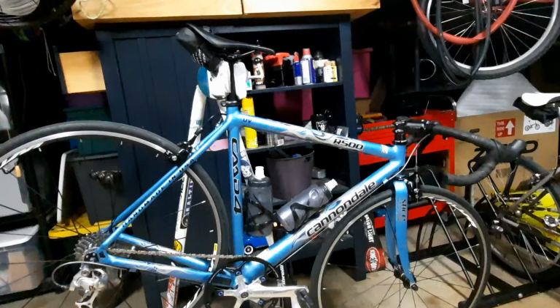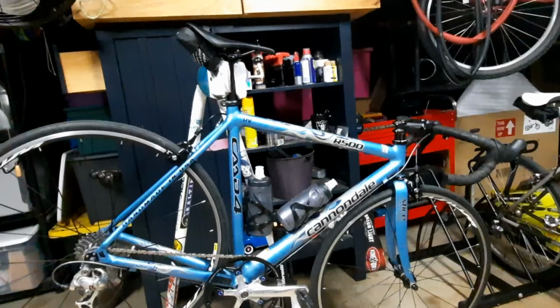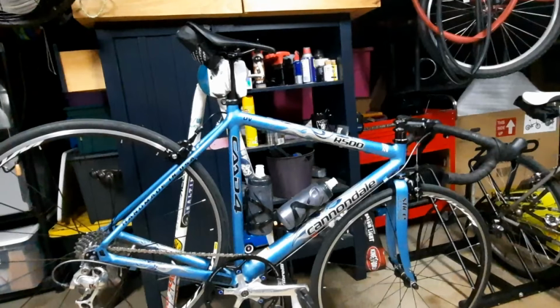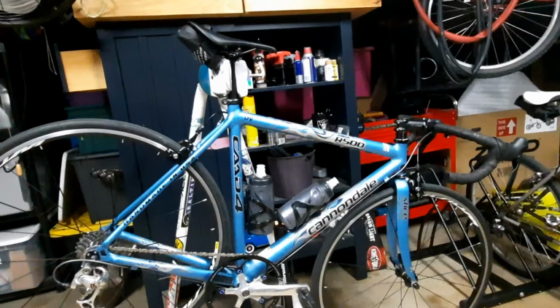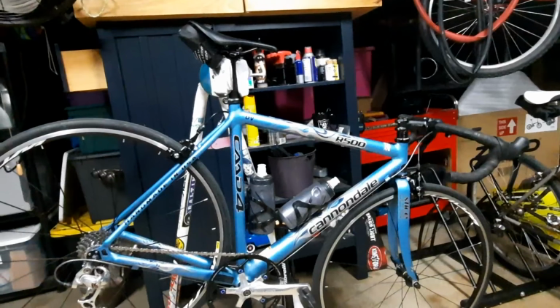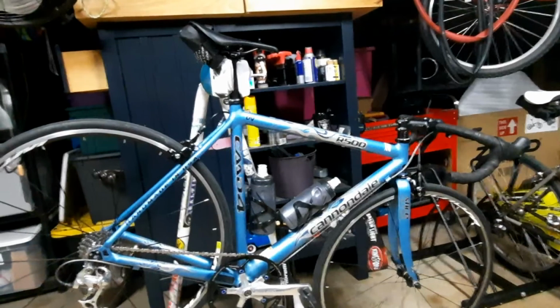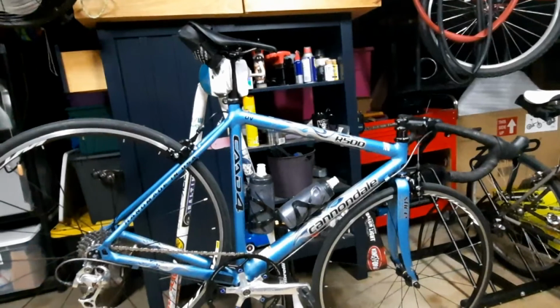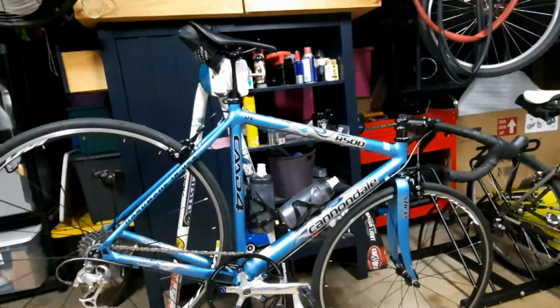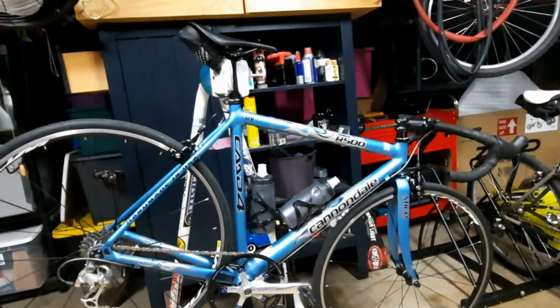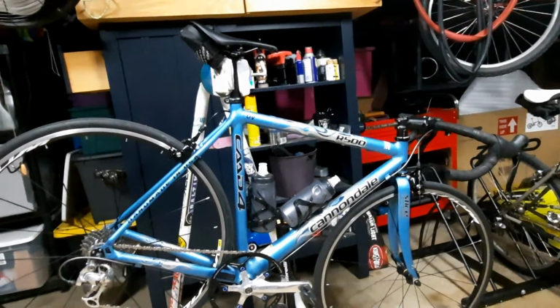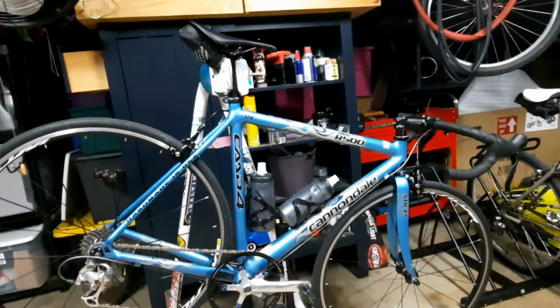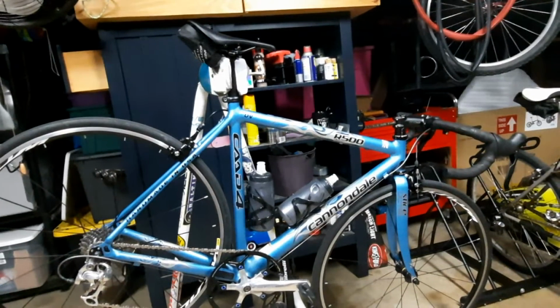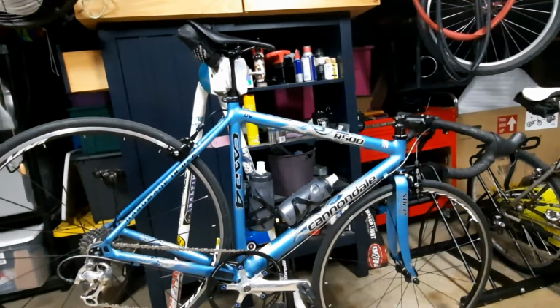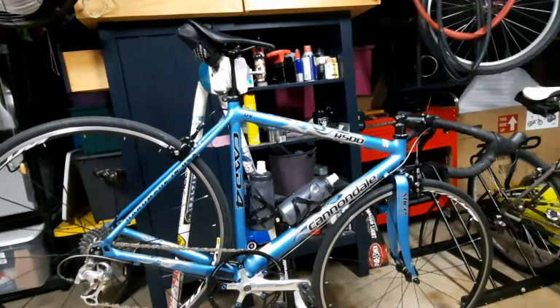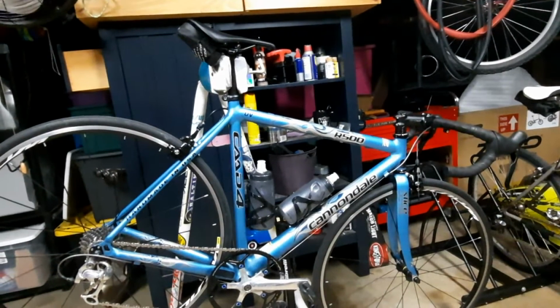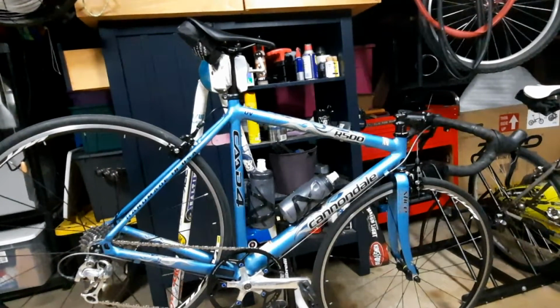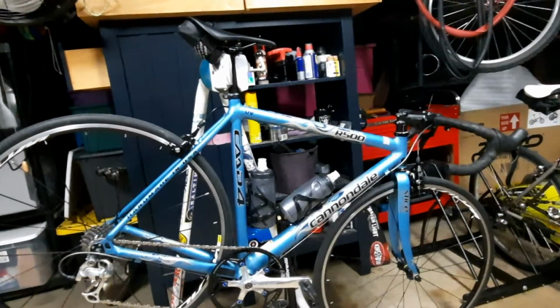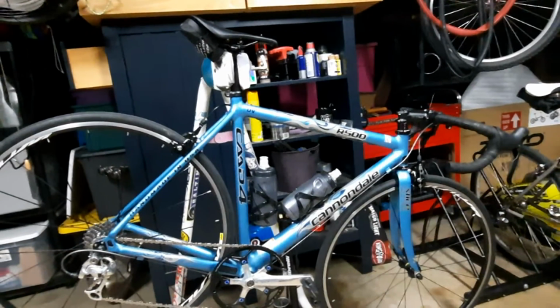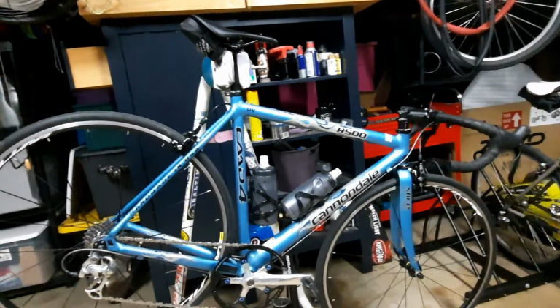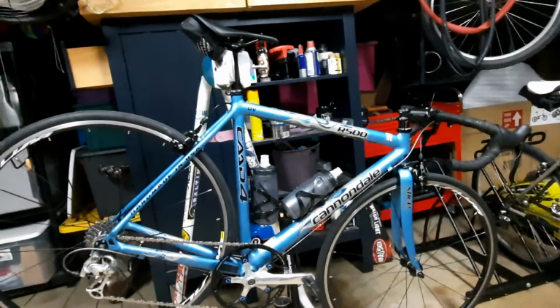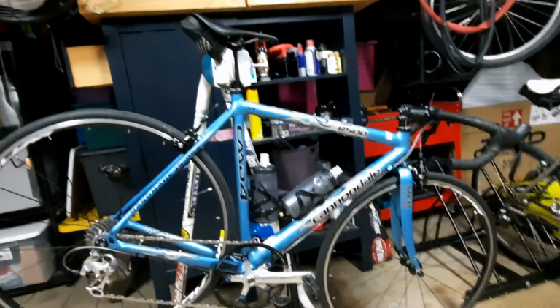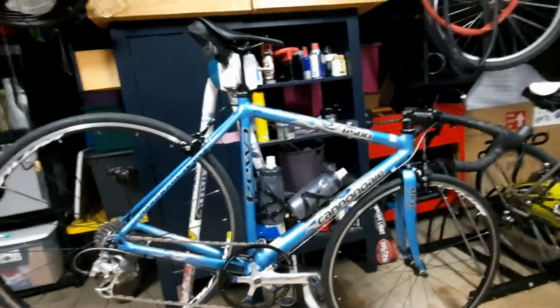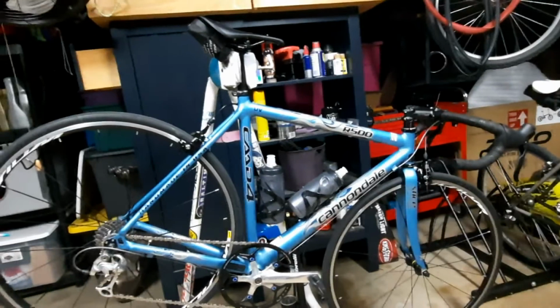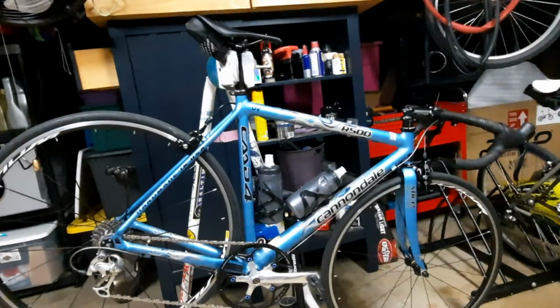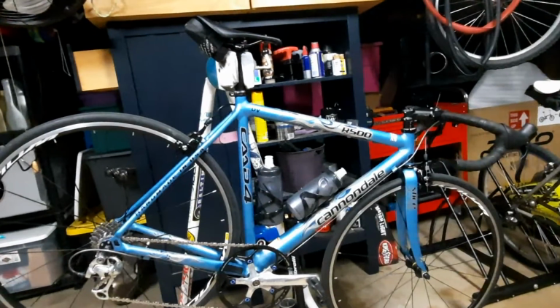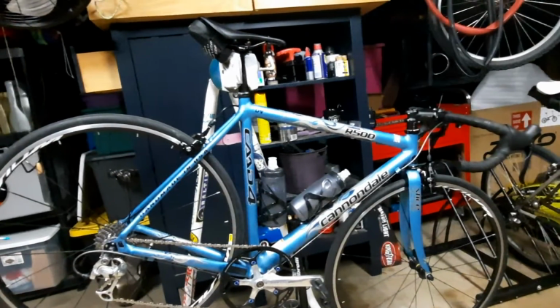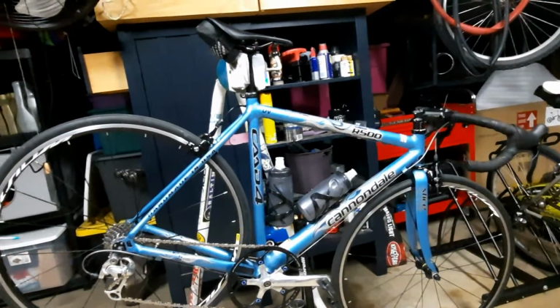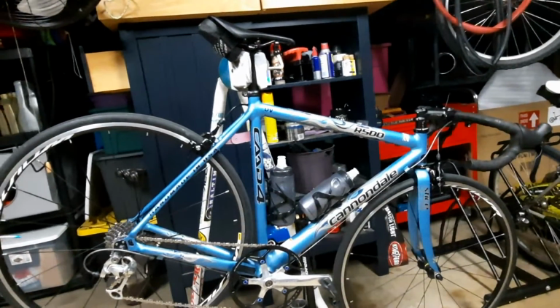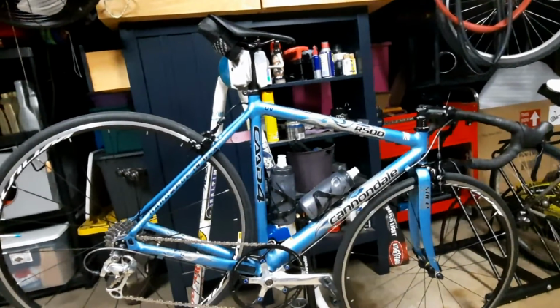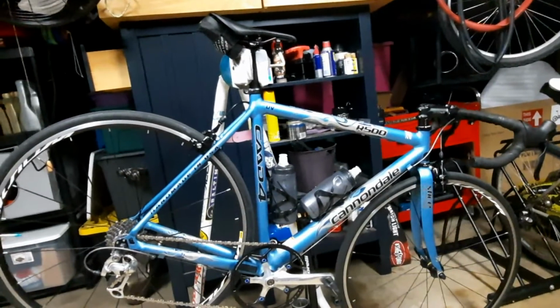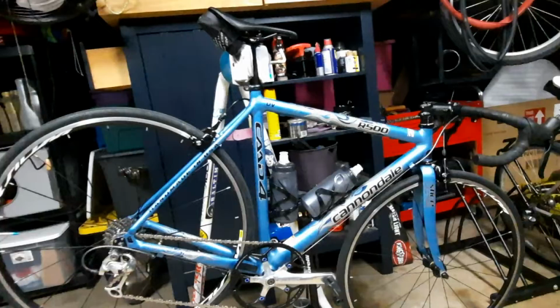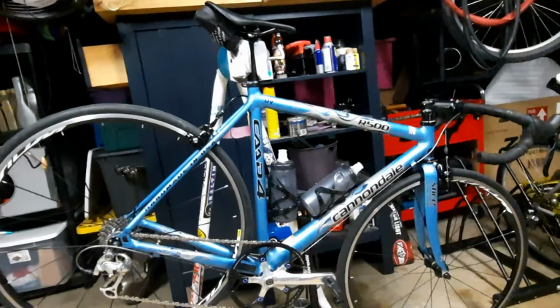Good evening, everybody. The Cannondale CAD4 R500 is complete.